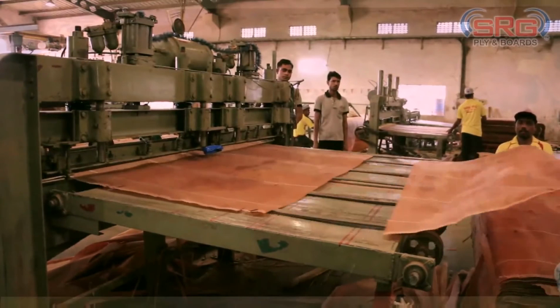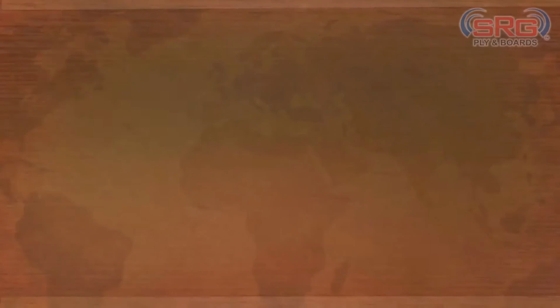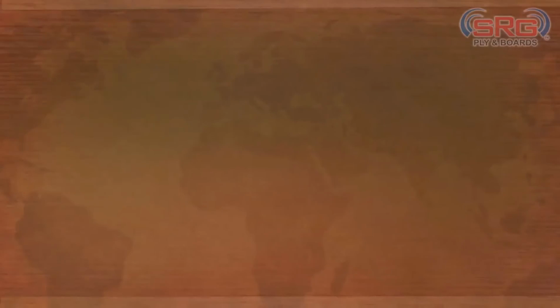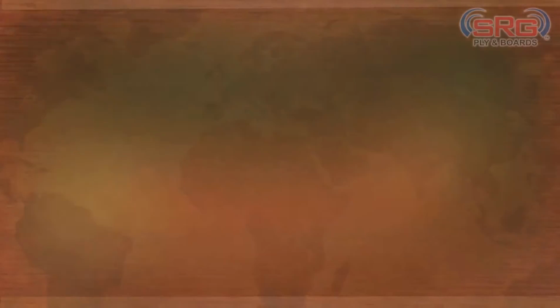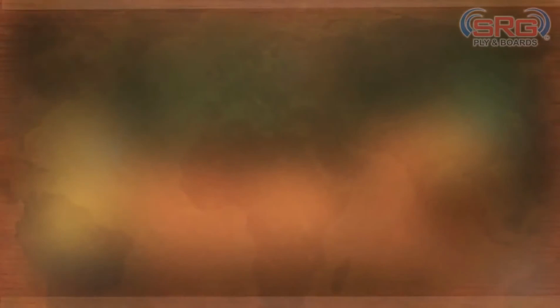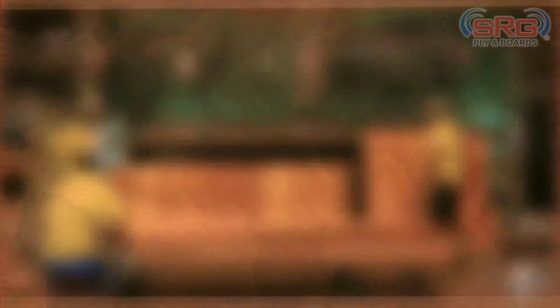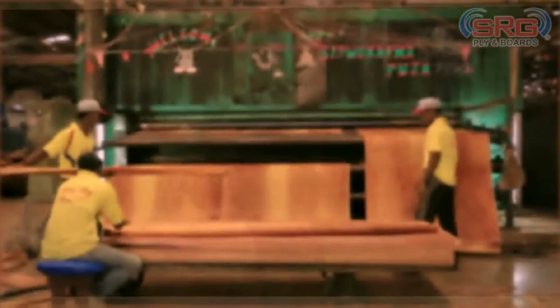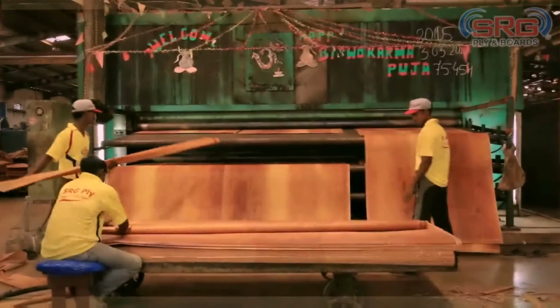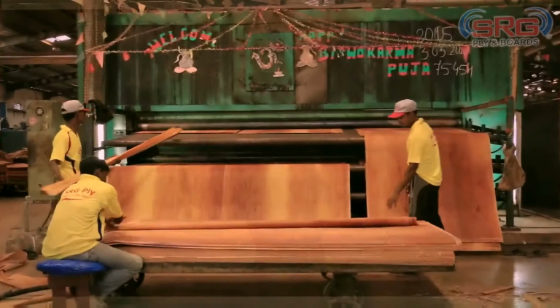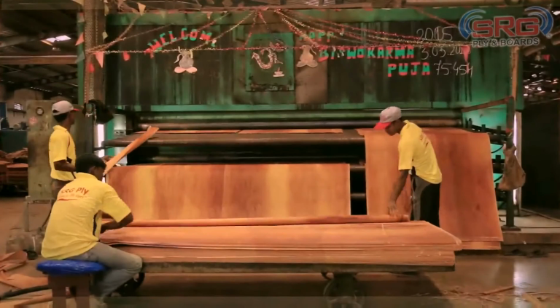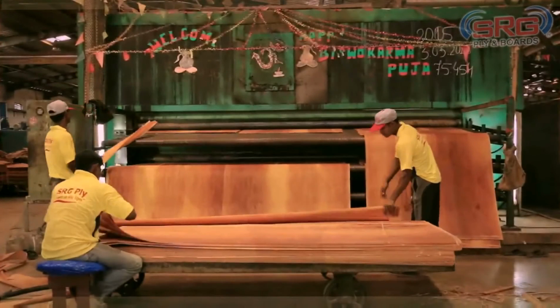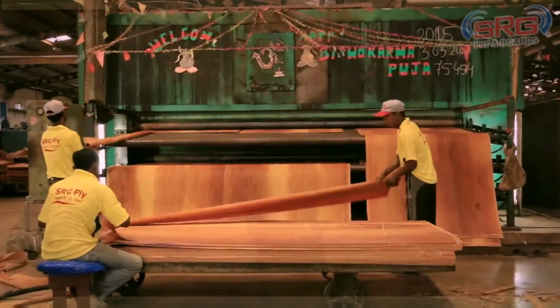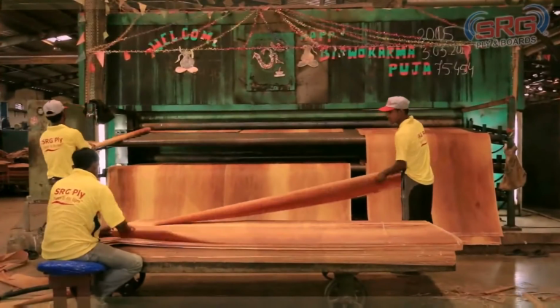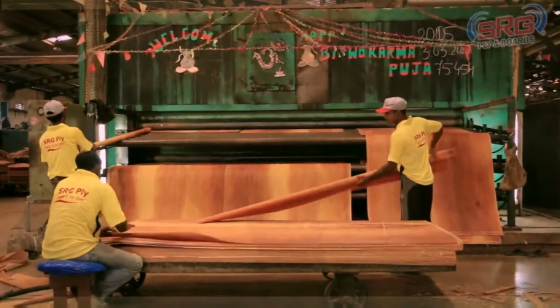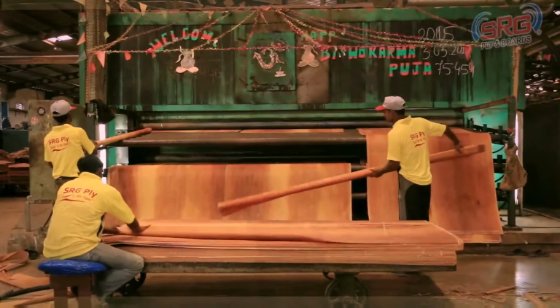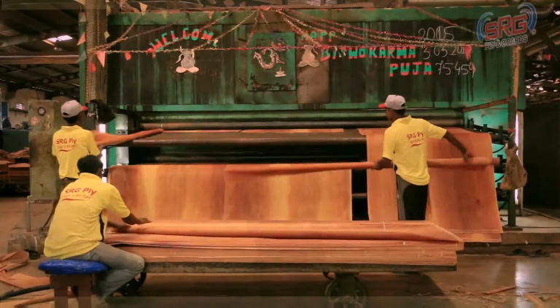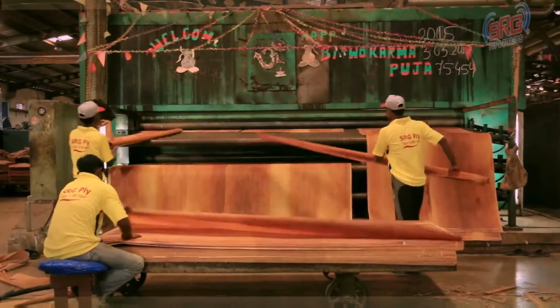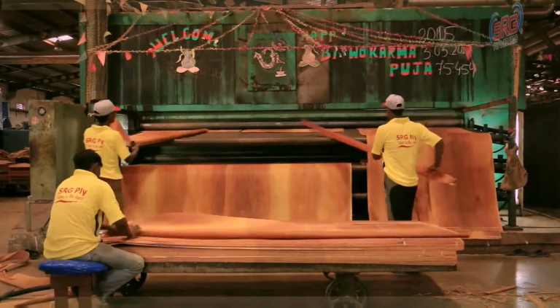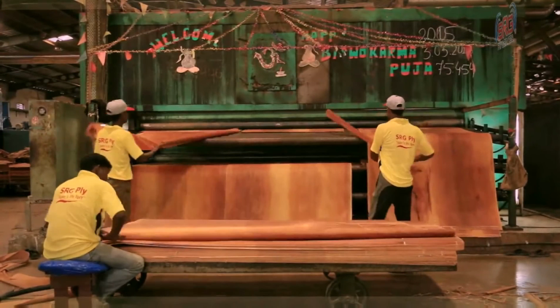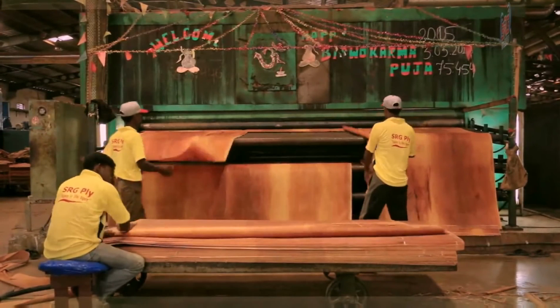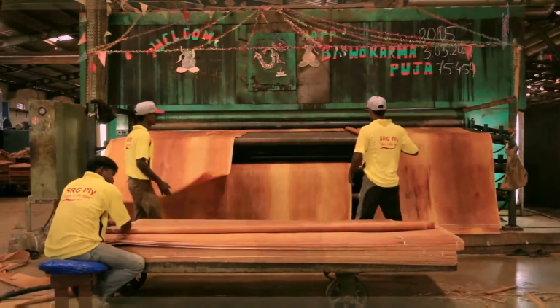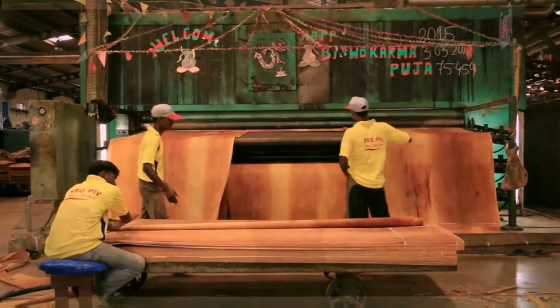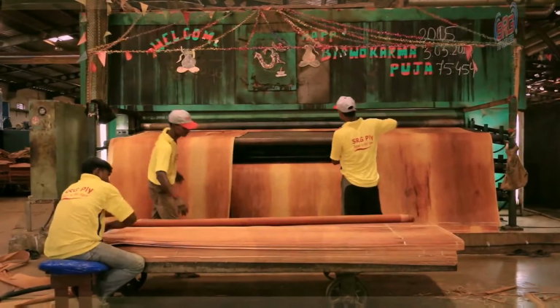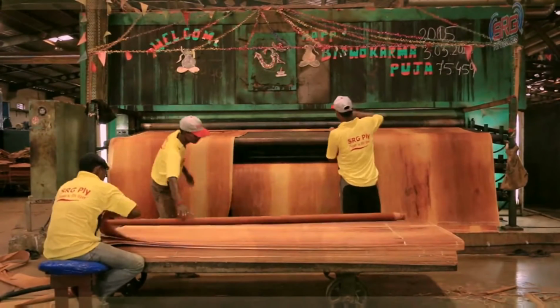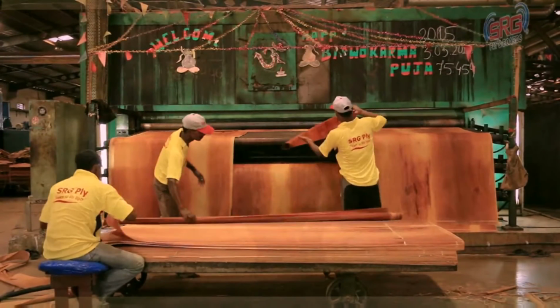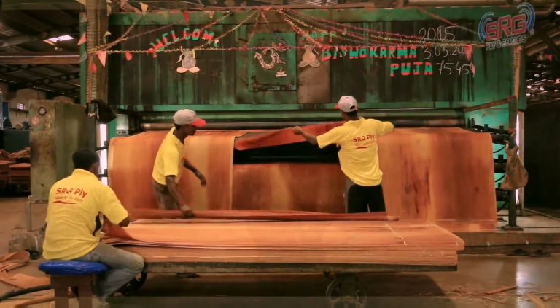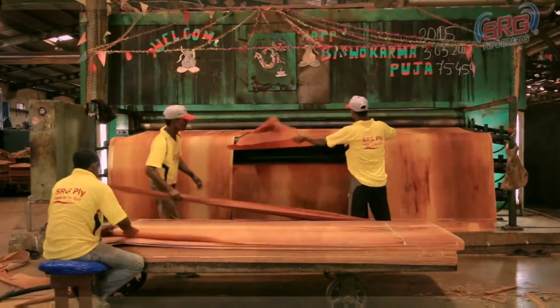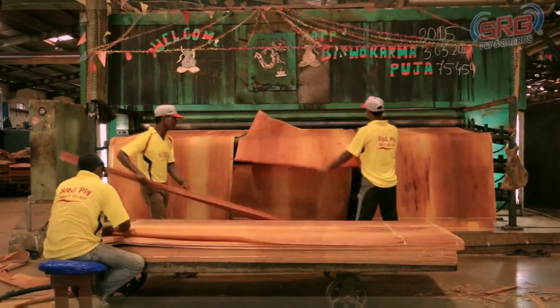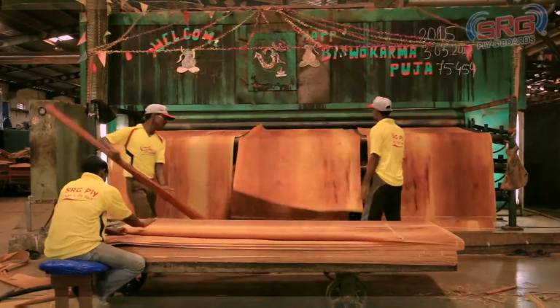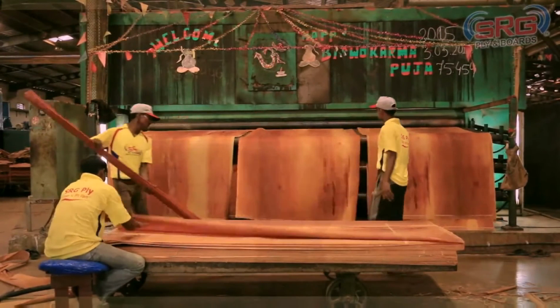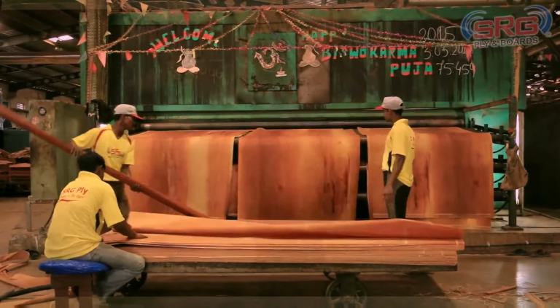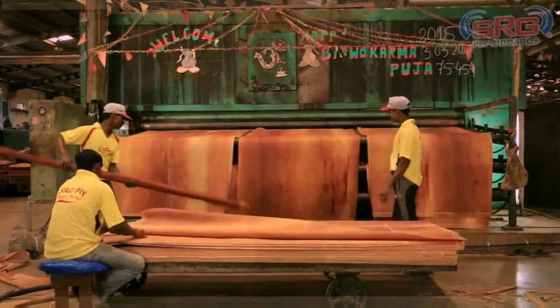After segregation, these sheets are sent into the dryer. The dryer helps reduce the level of moisture to an appropriate value.